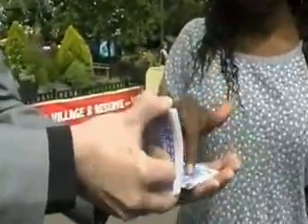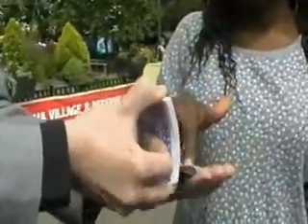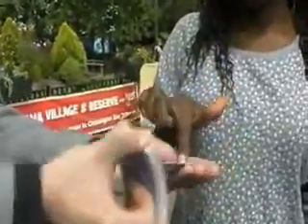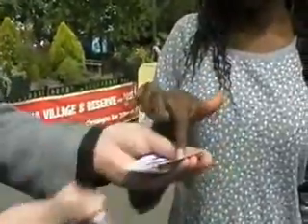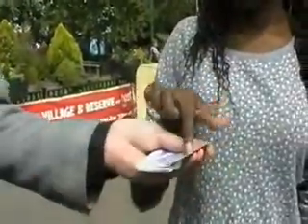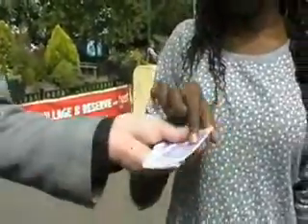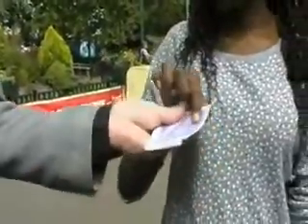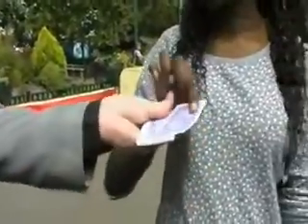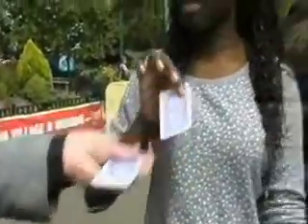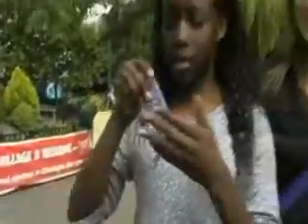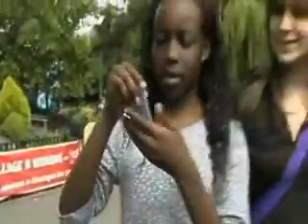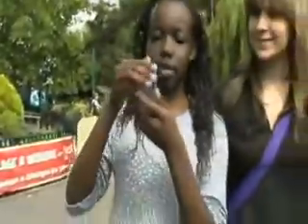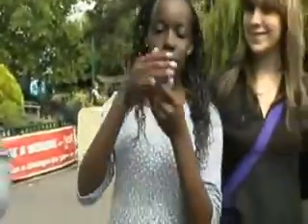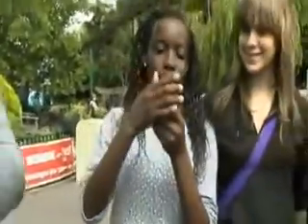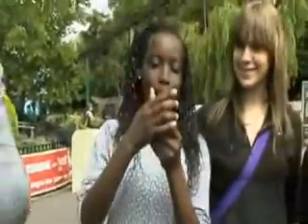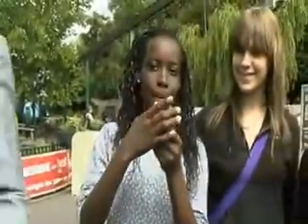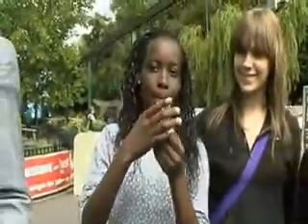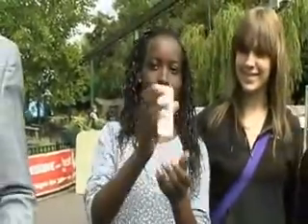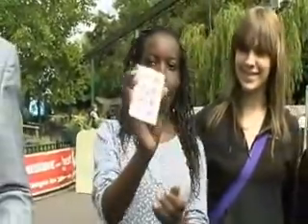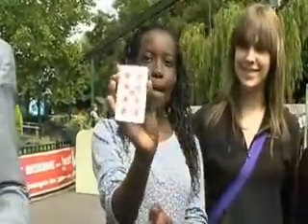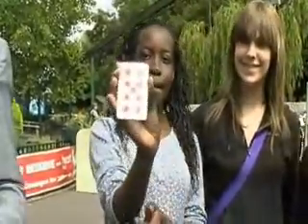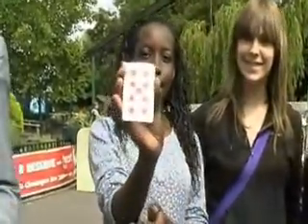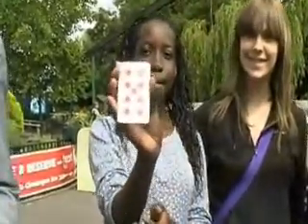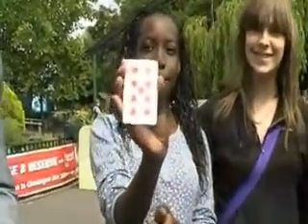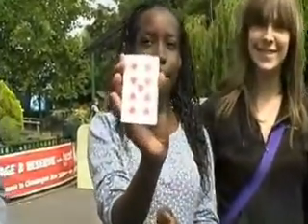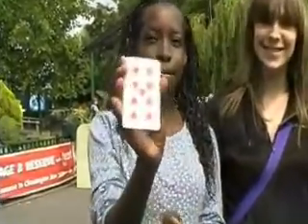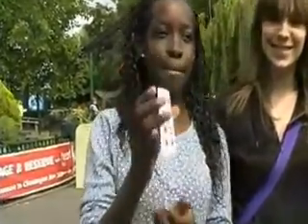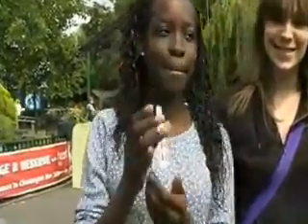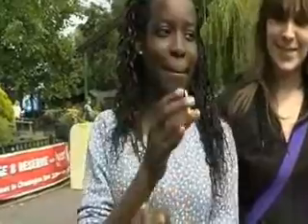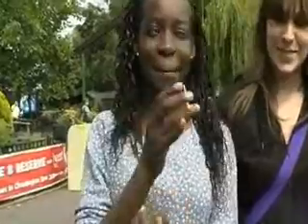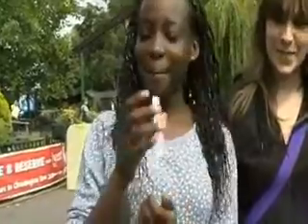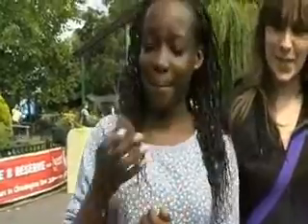Take the card out, have a look at it, show it to the camera, make sure I don't see it, and pop the card back.